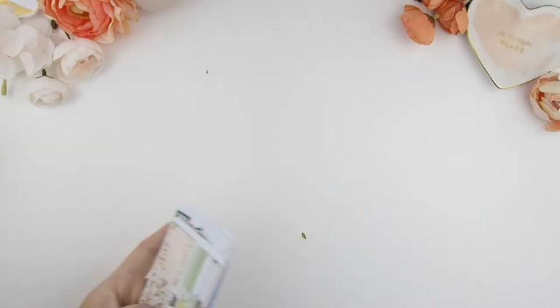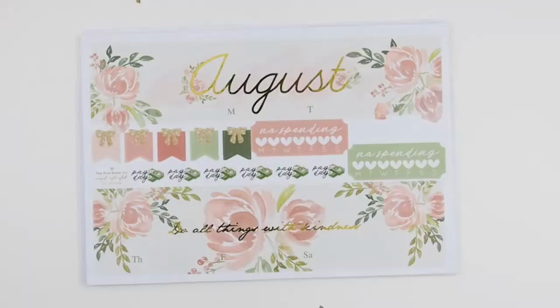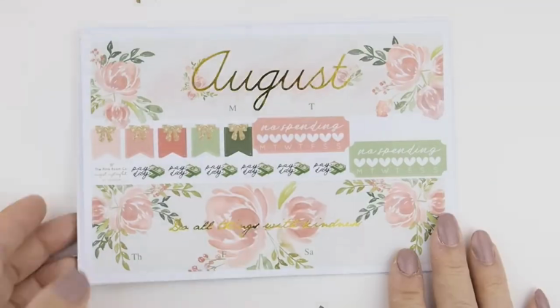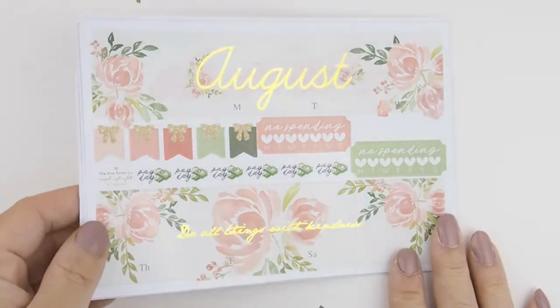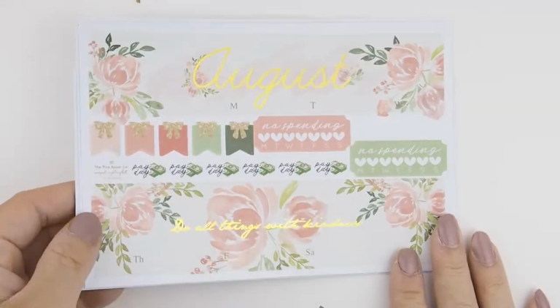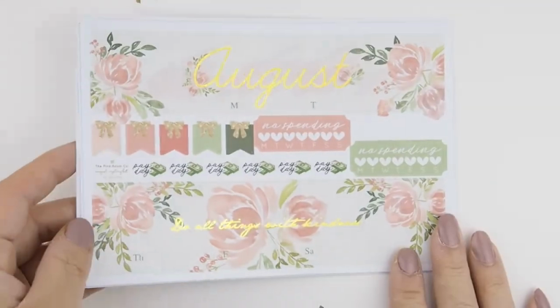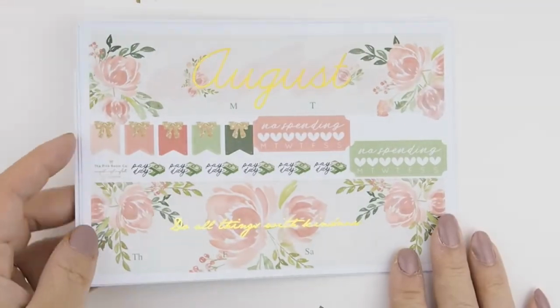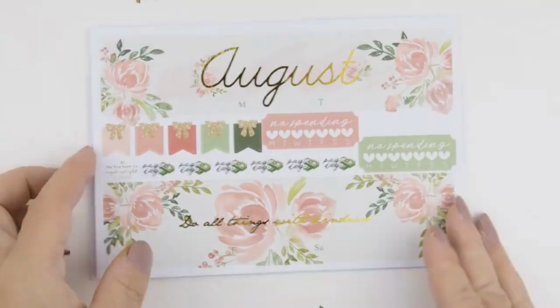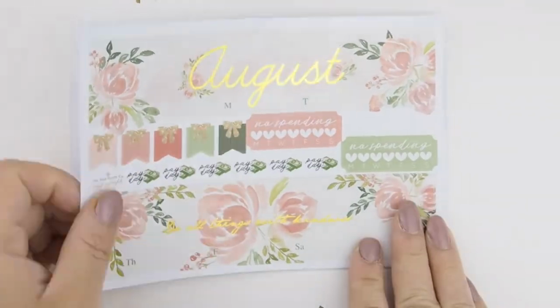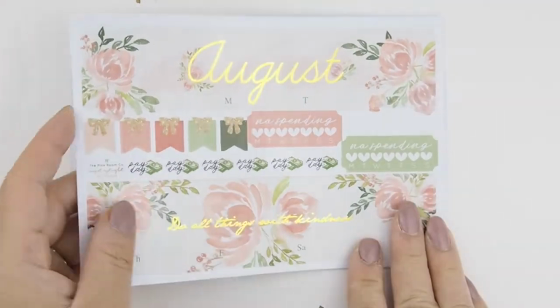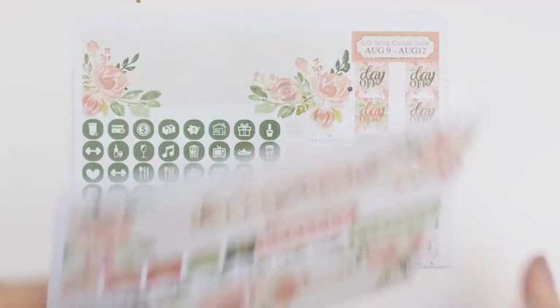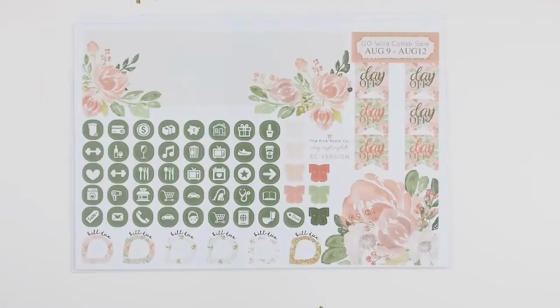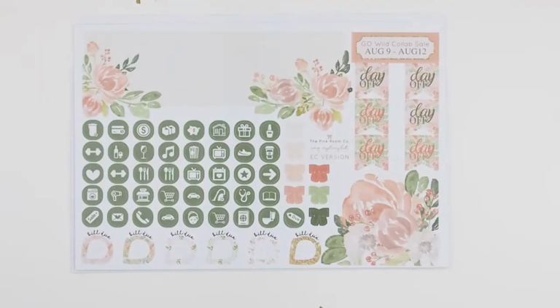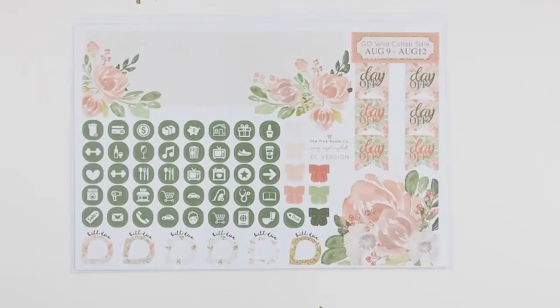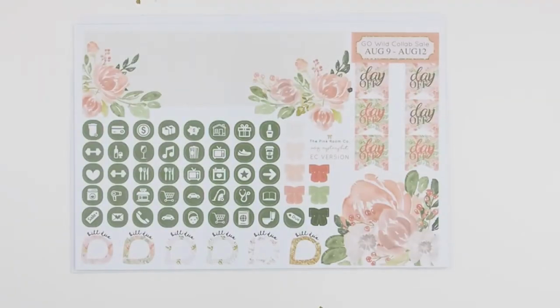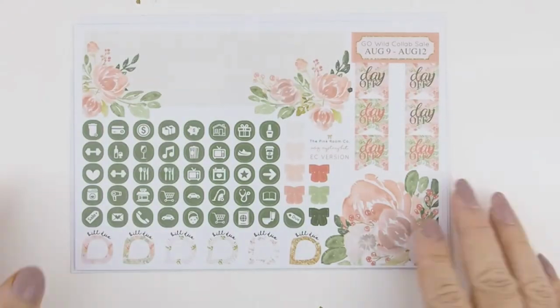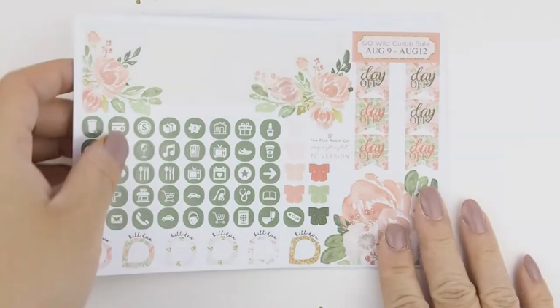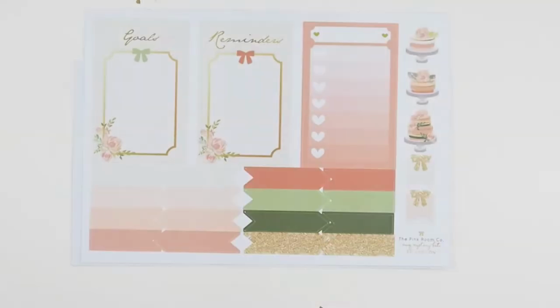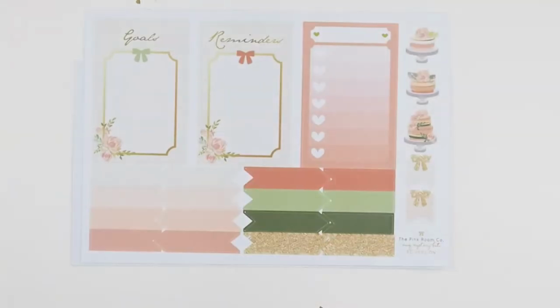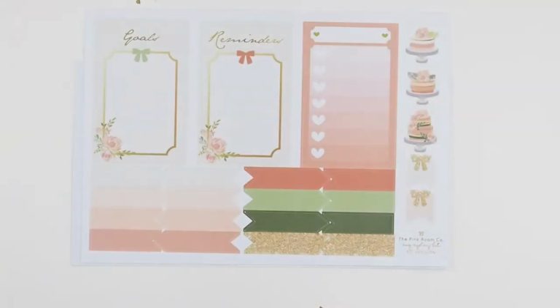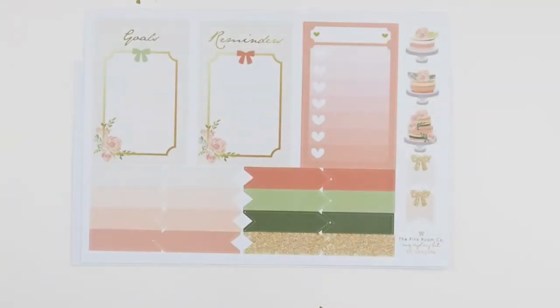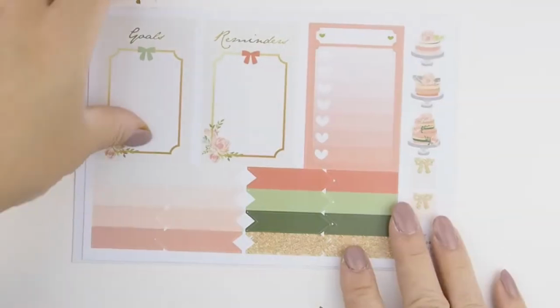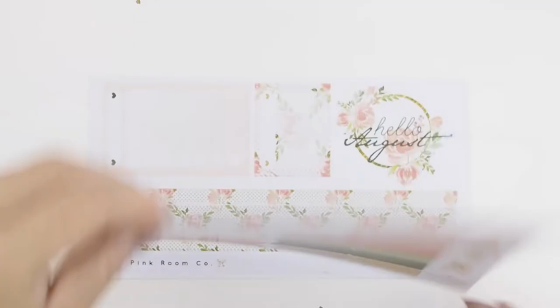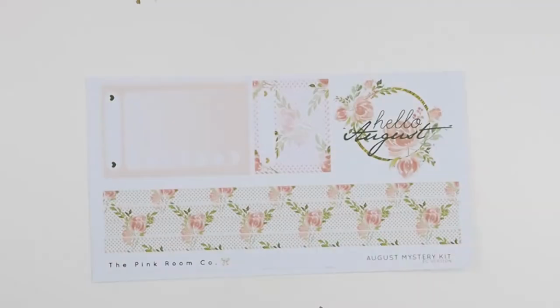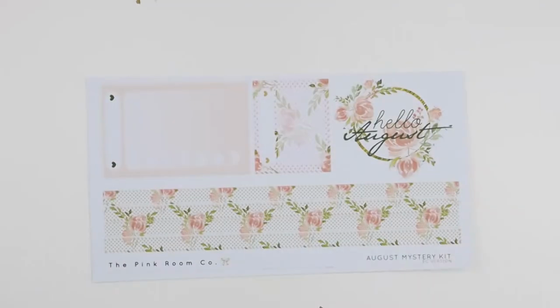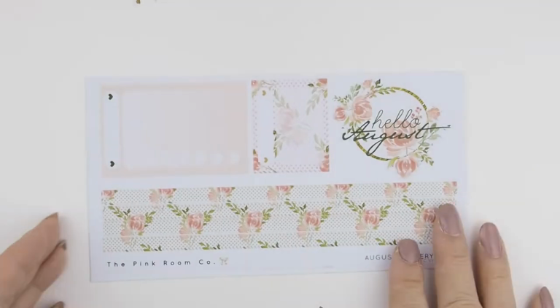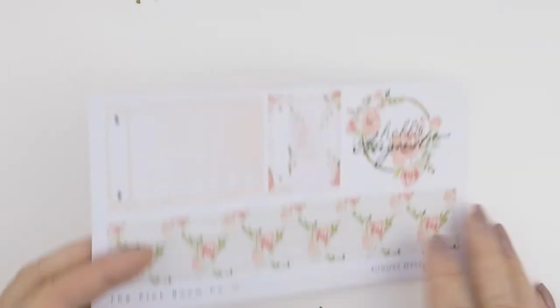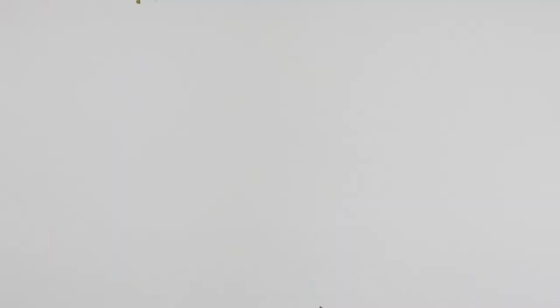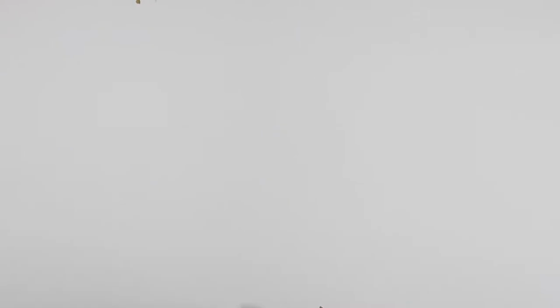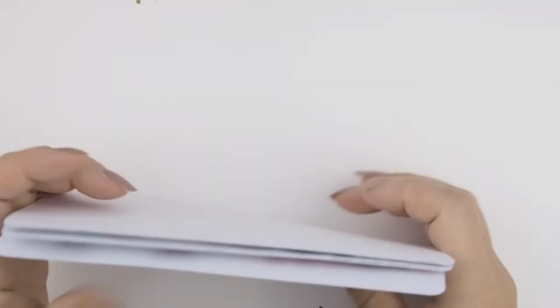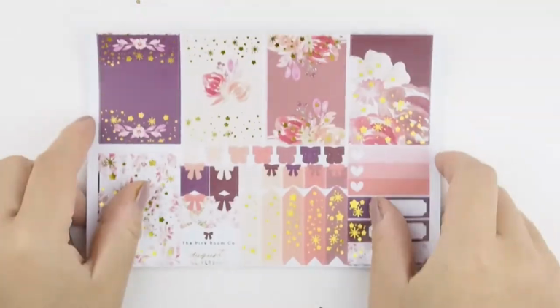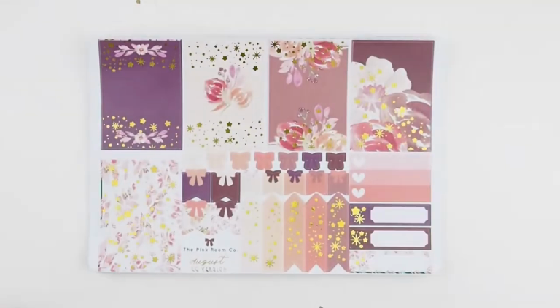I just zoomed in so you guys could see the stickers a little bit better. Here you can see the foiling.